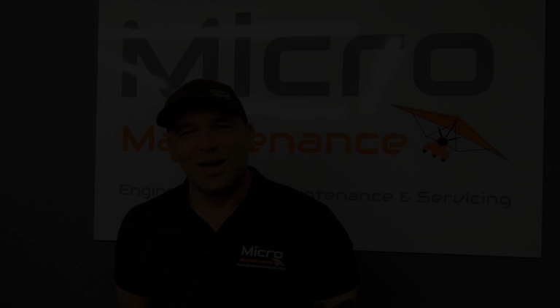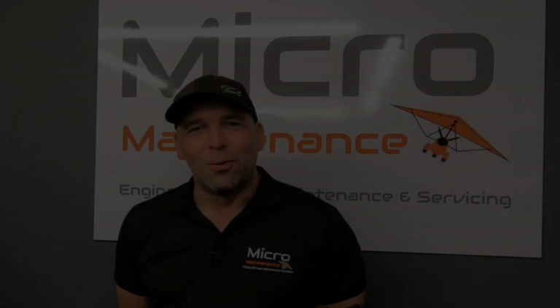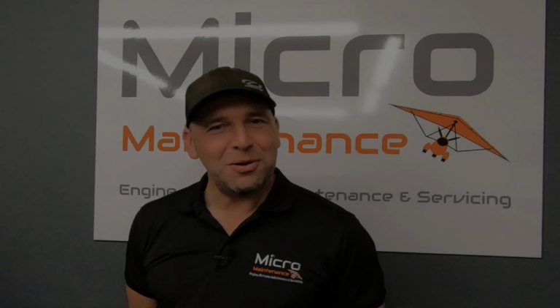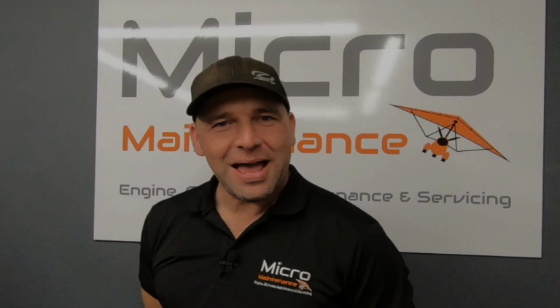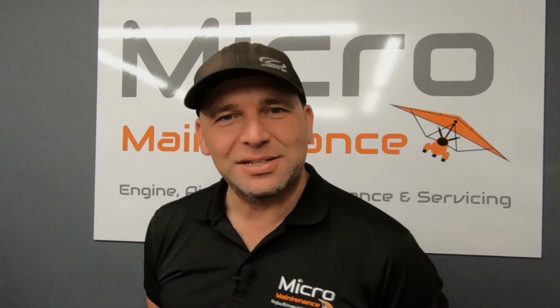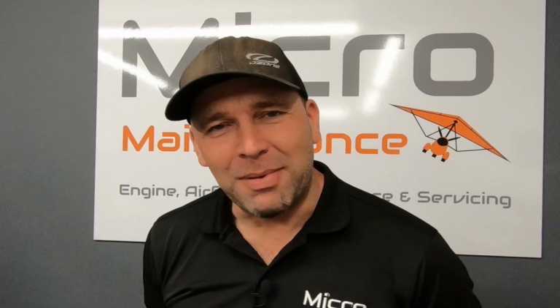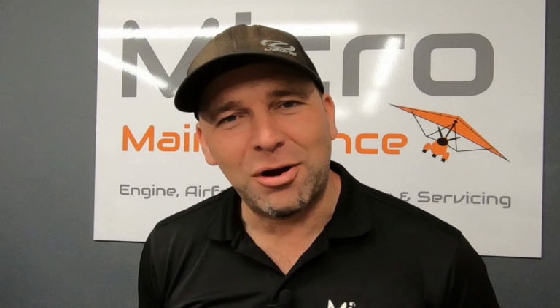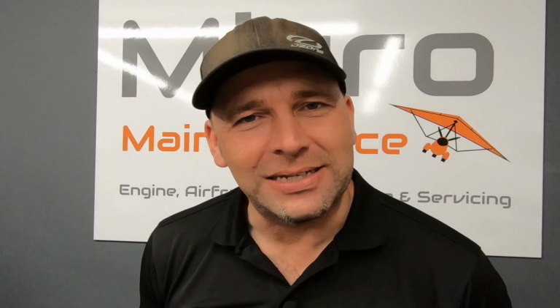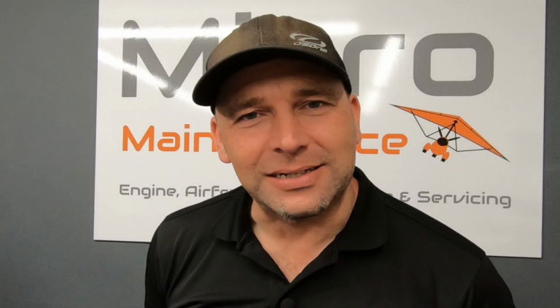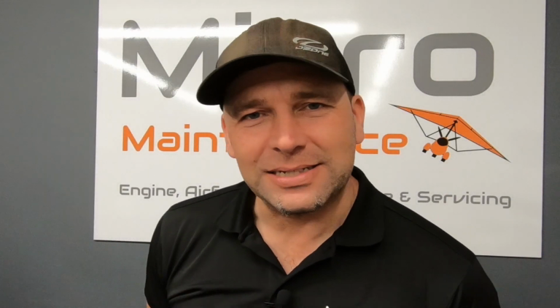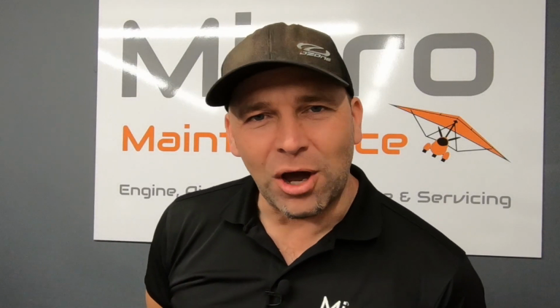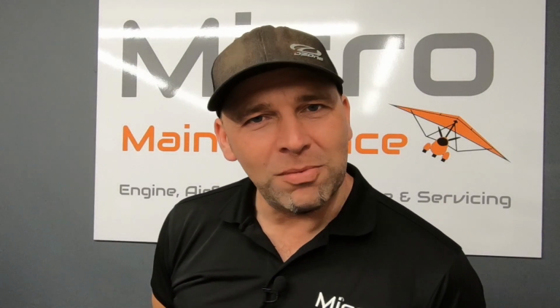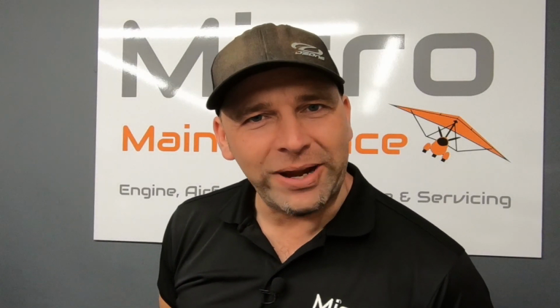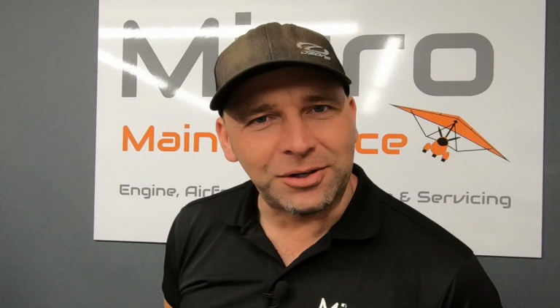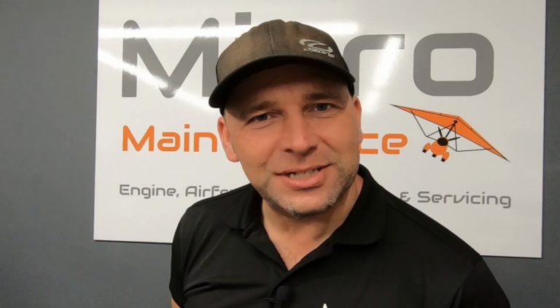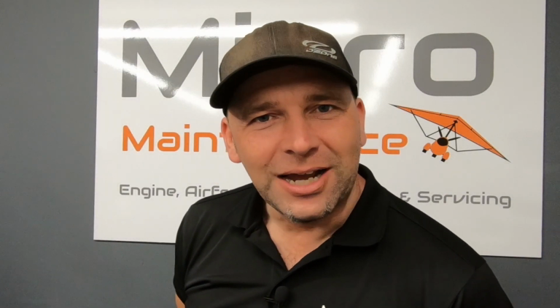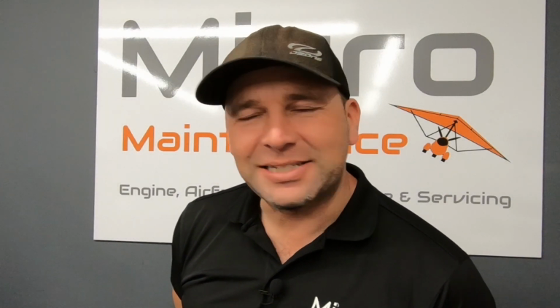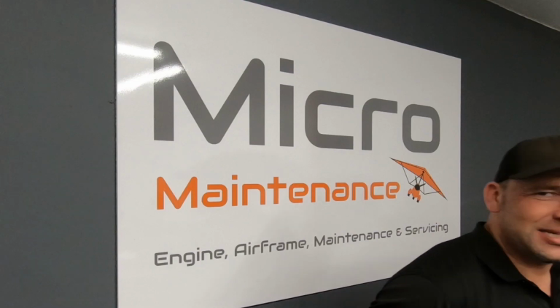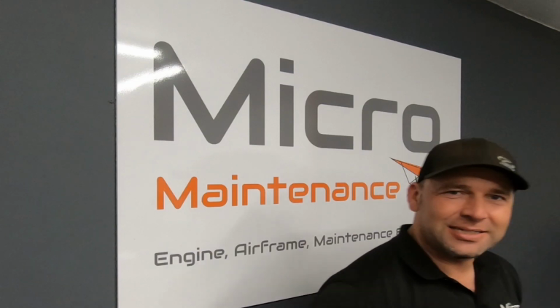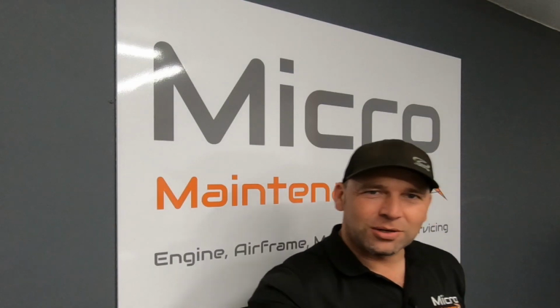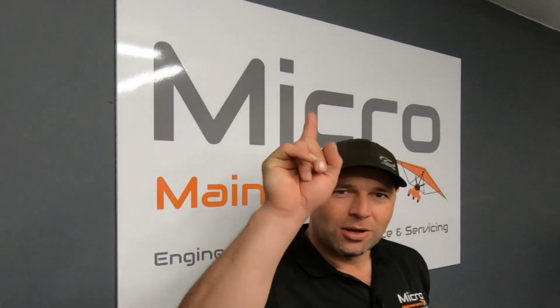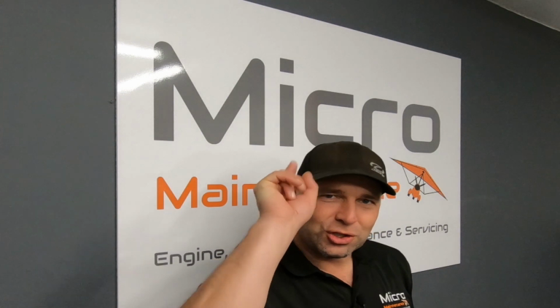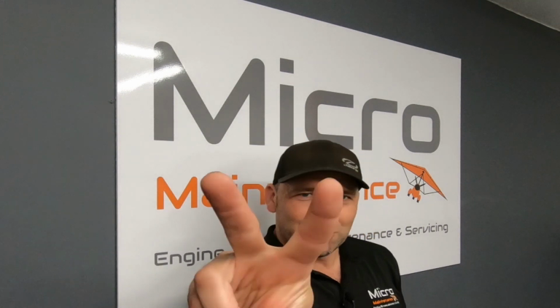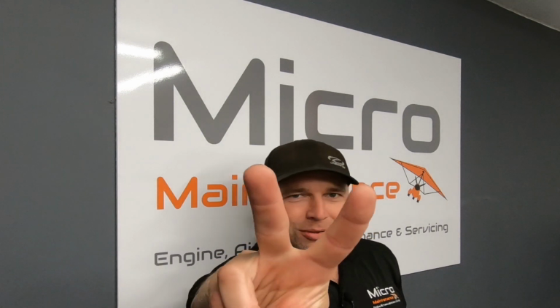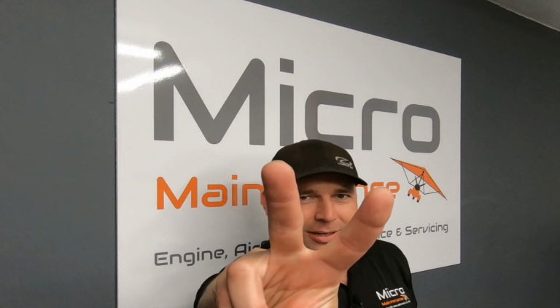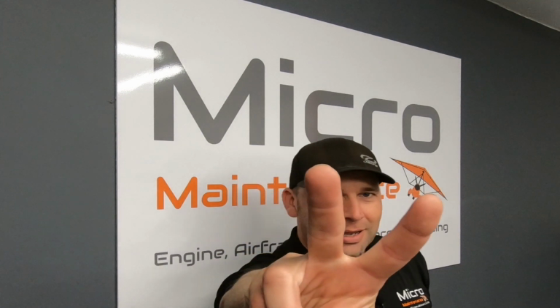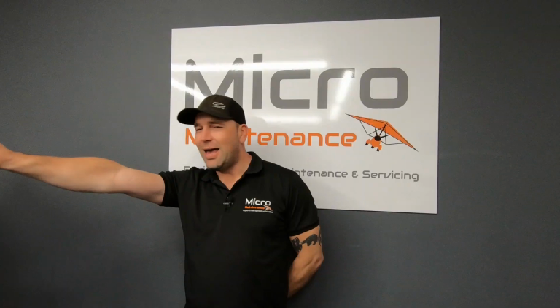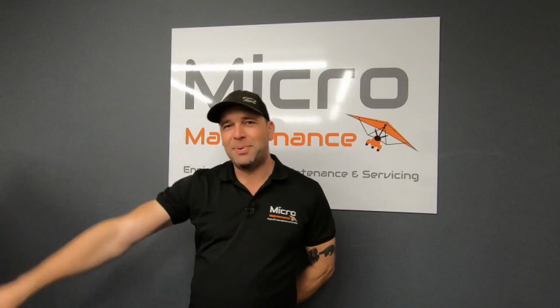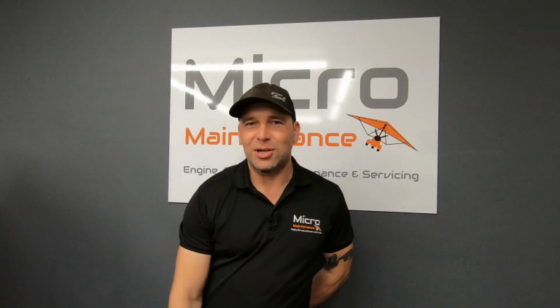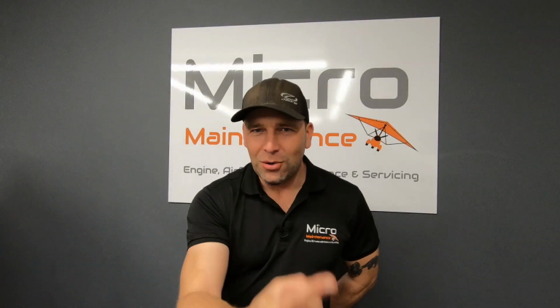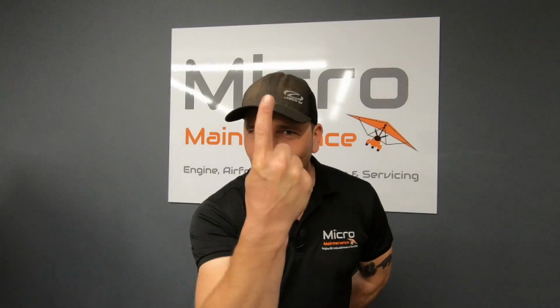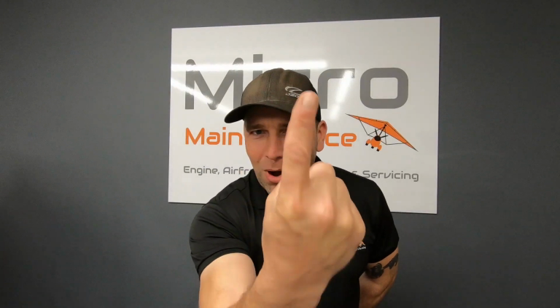Welcome back to Micromaintenance, the home of Wingnuts. This is Season 2, Episode 1.